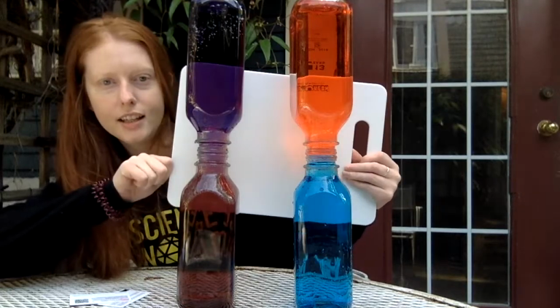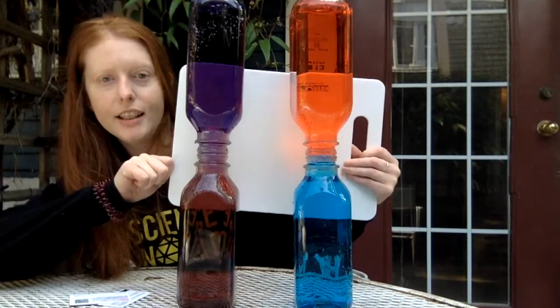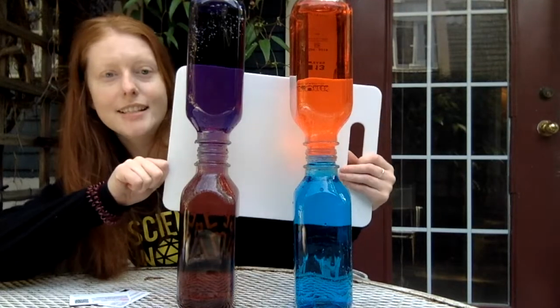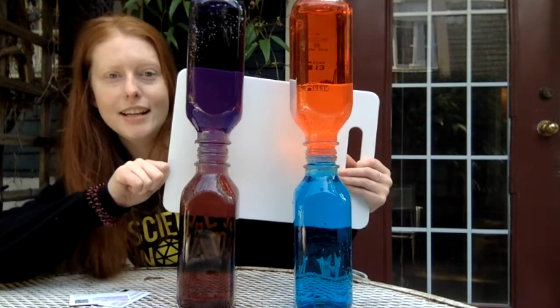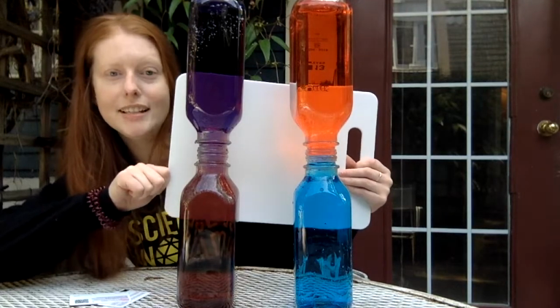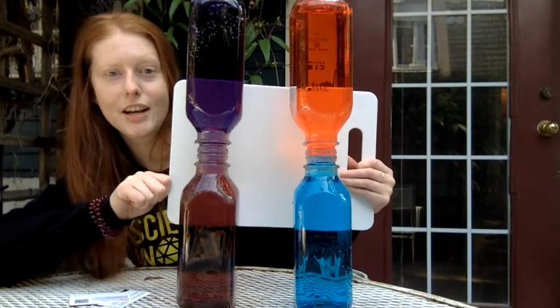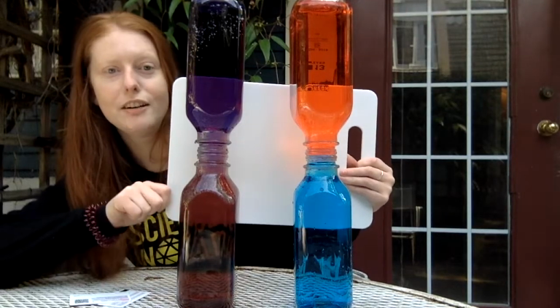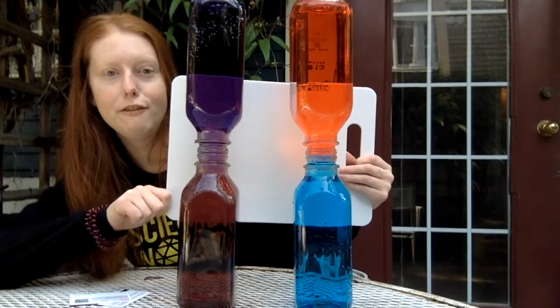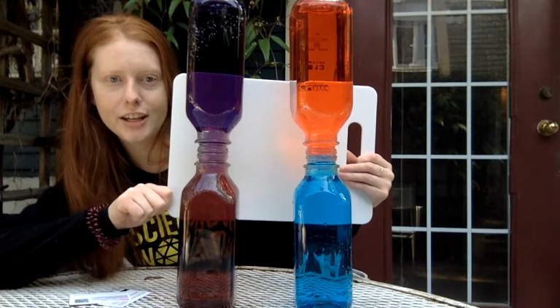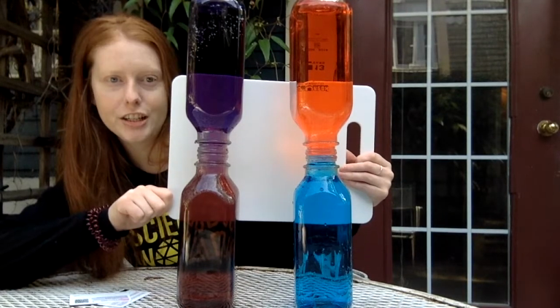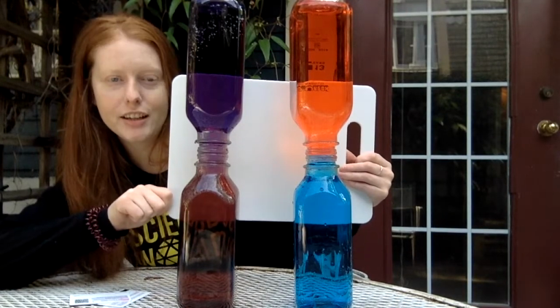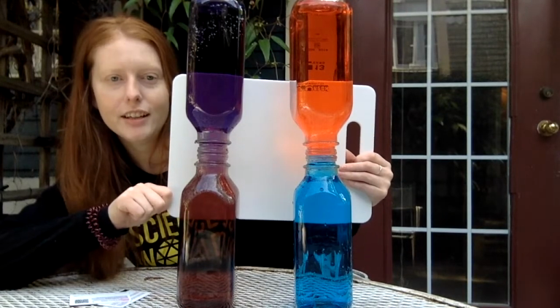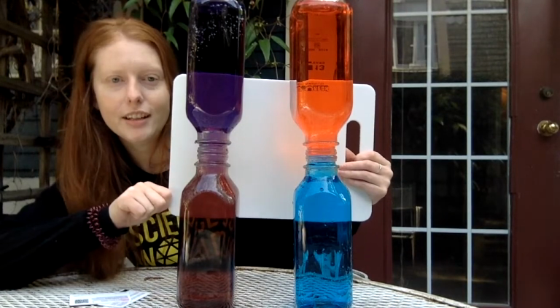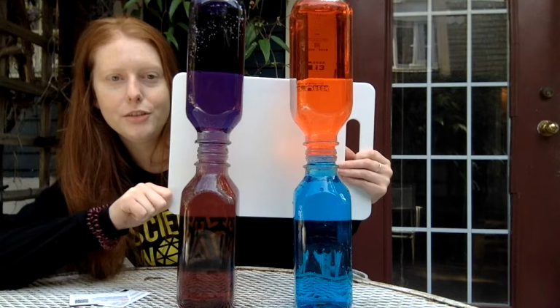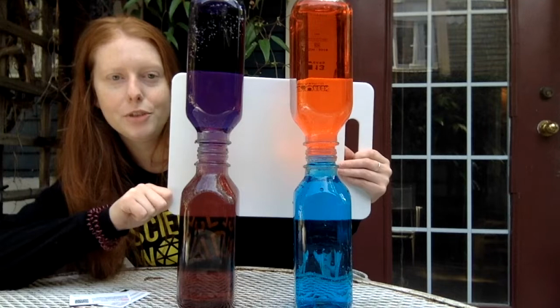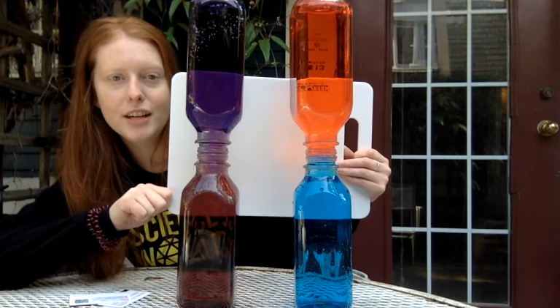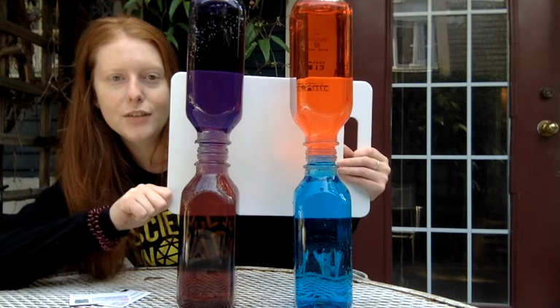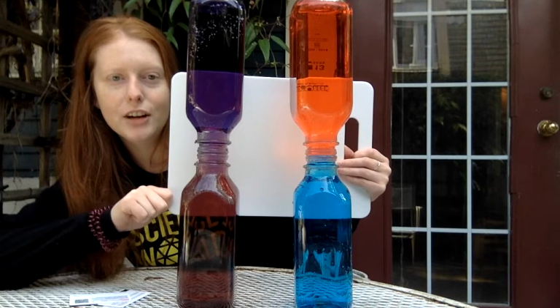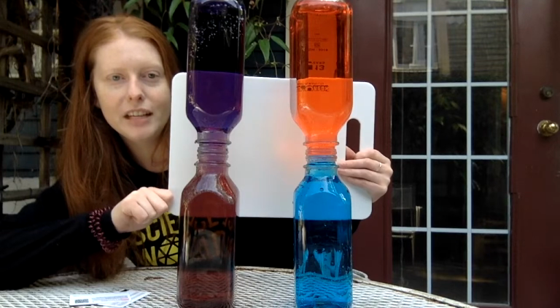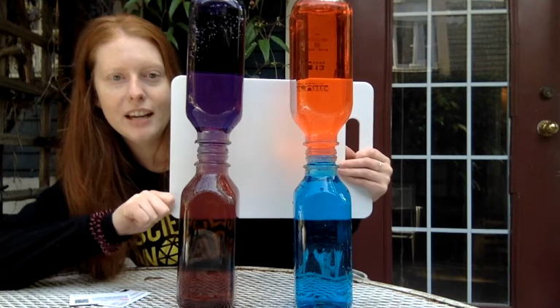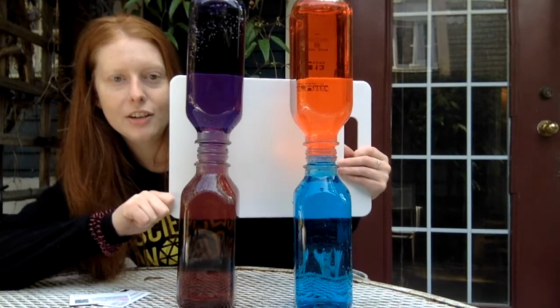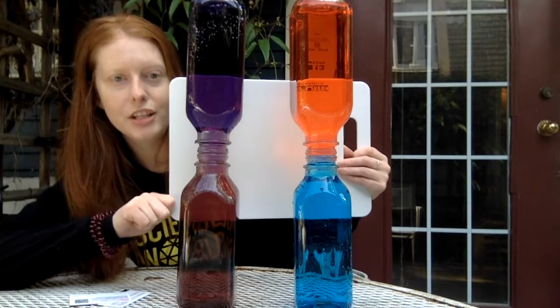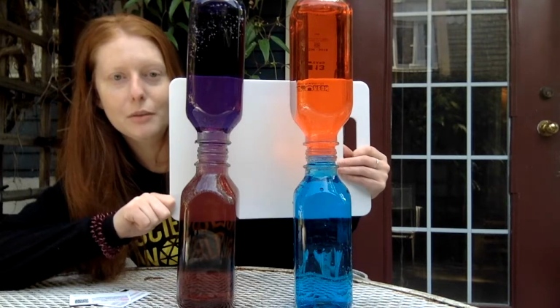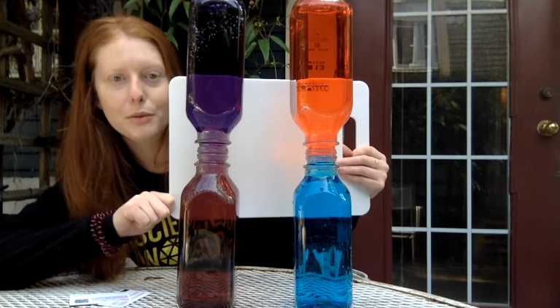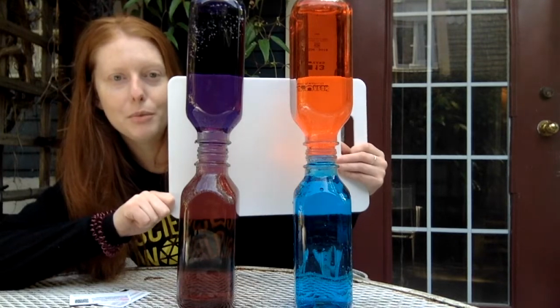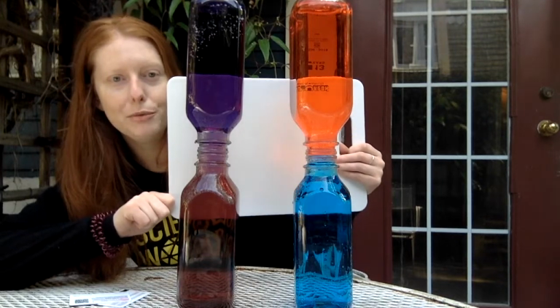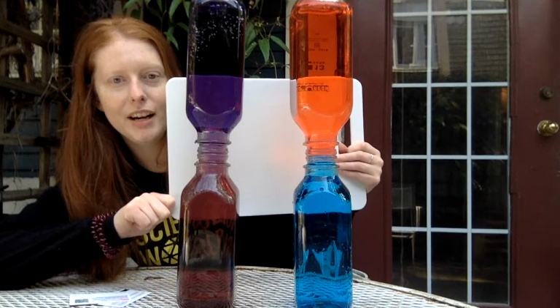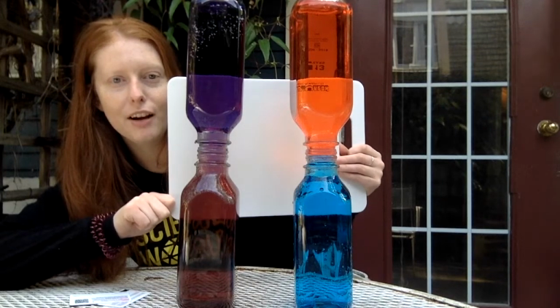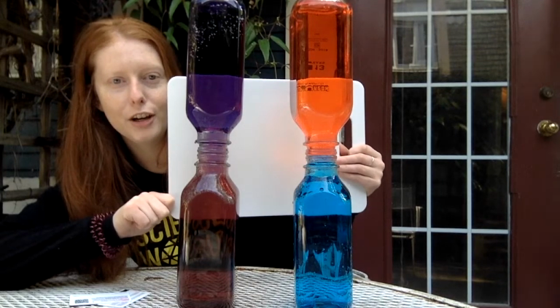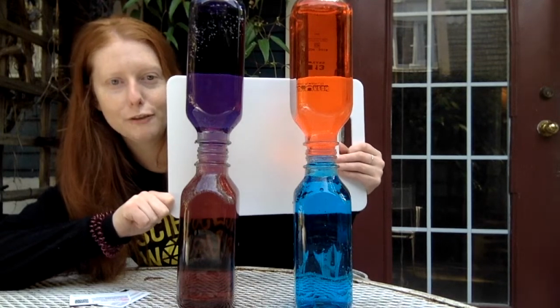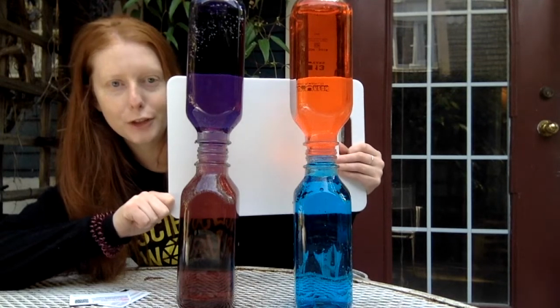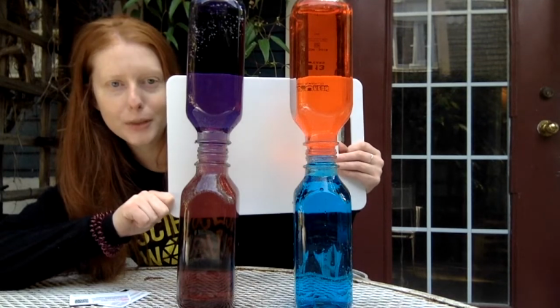This is convection, the transfer of heat energy through the movement of a fluid.